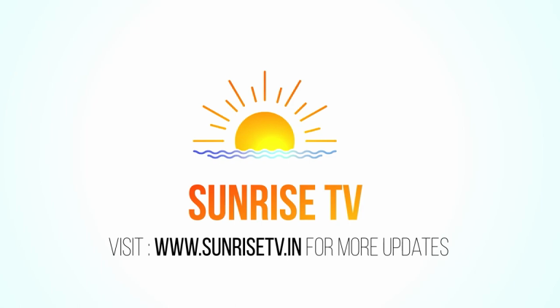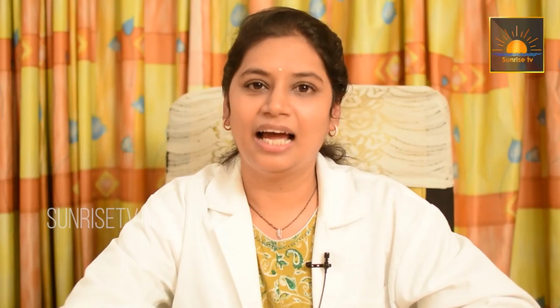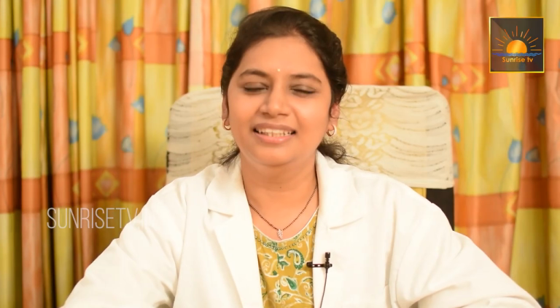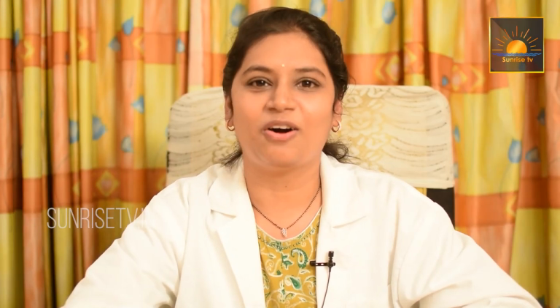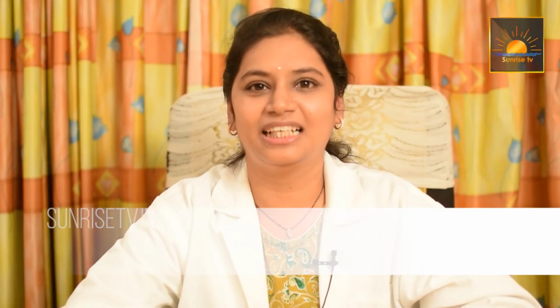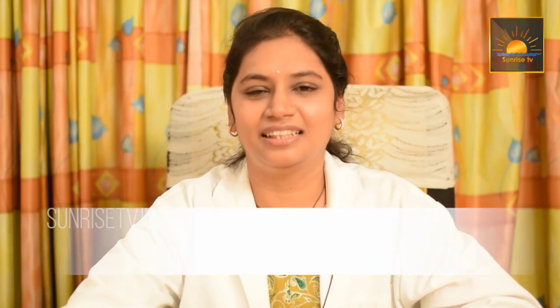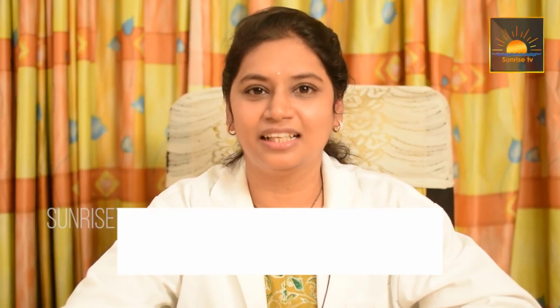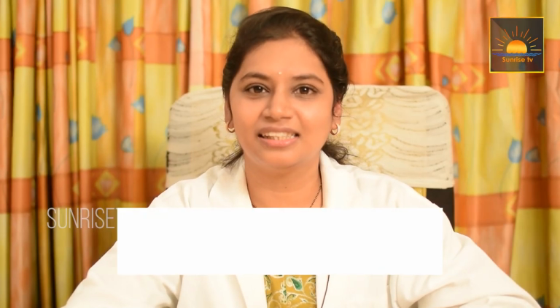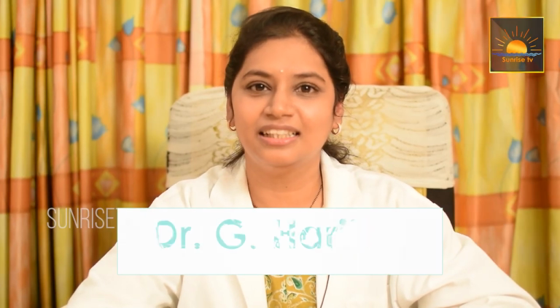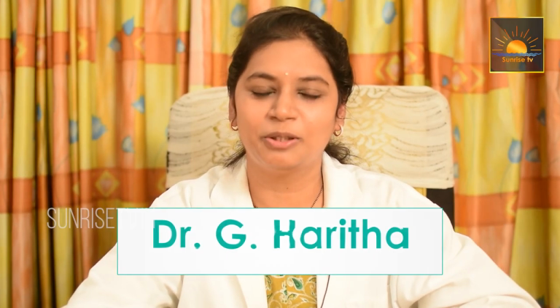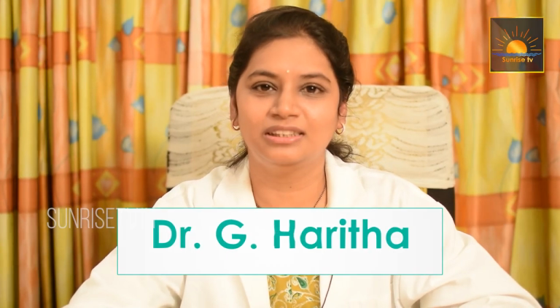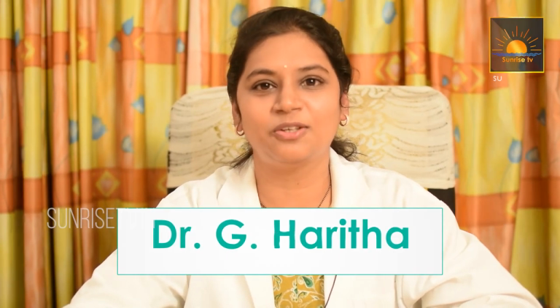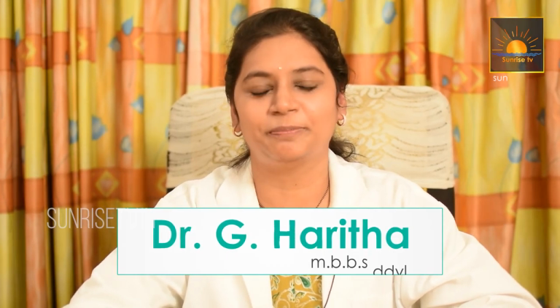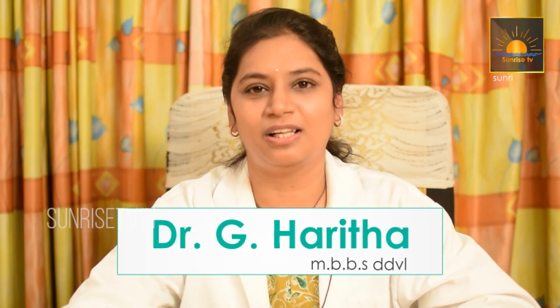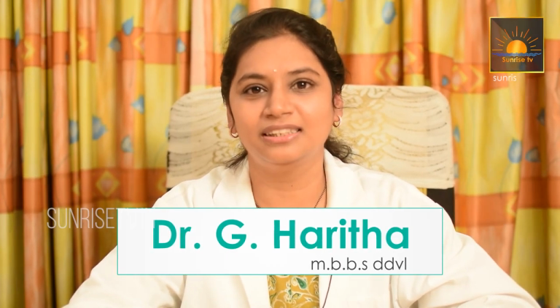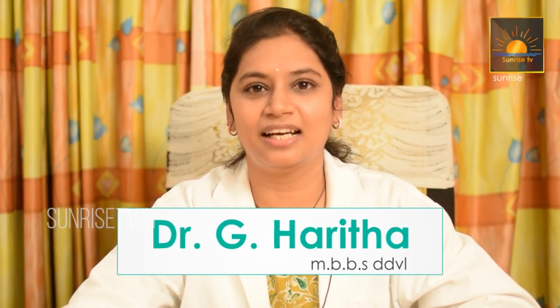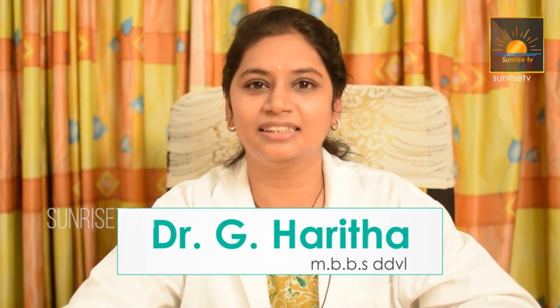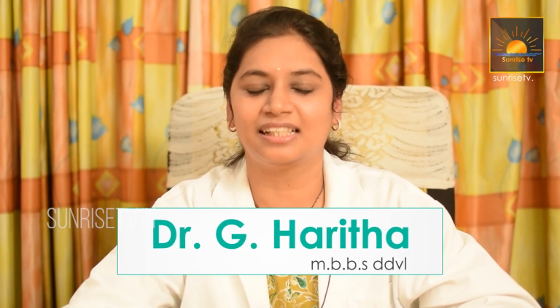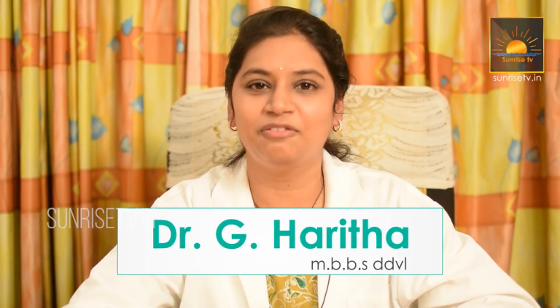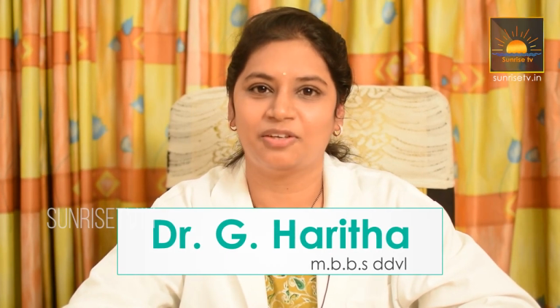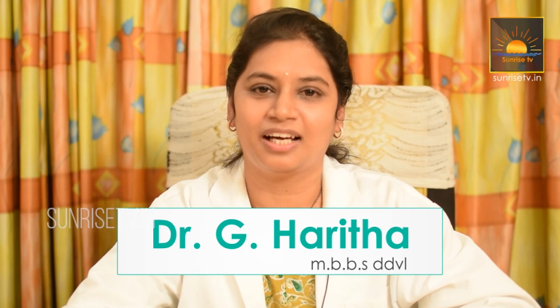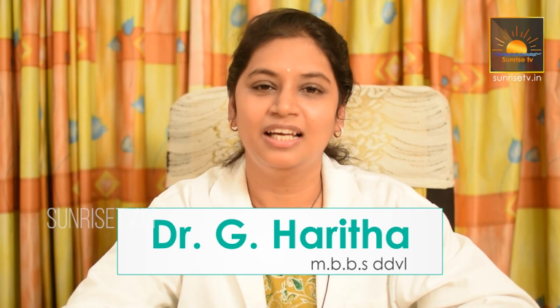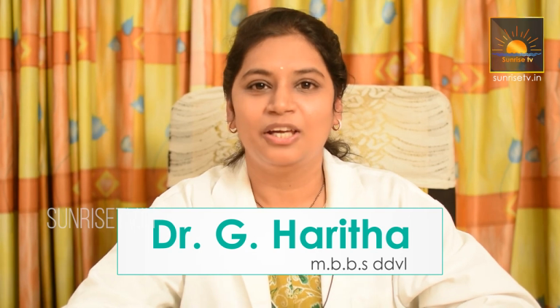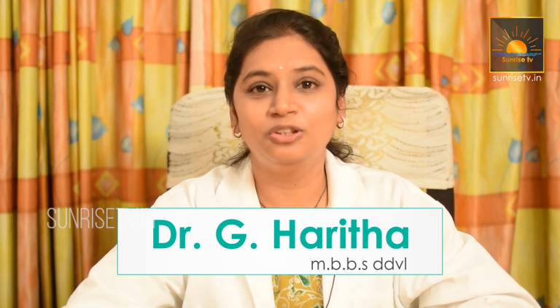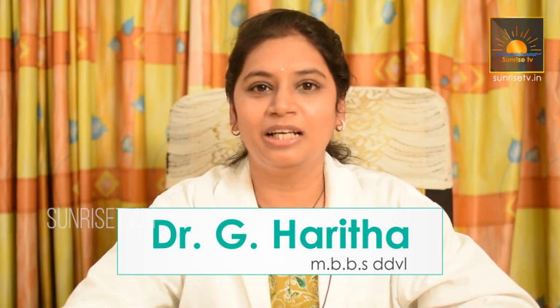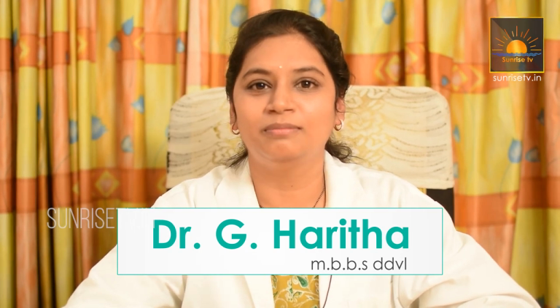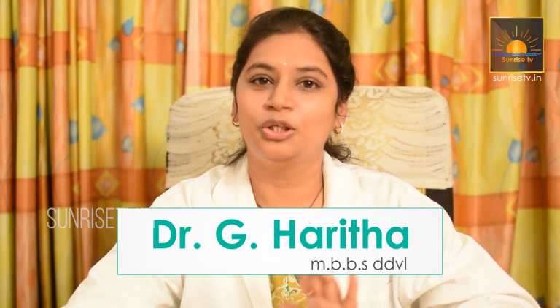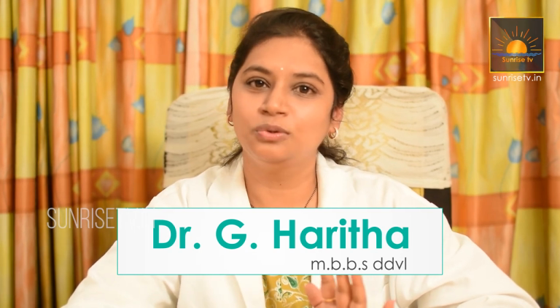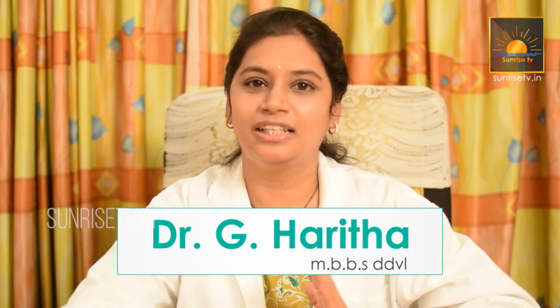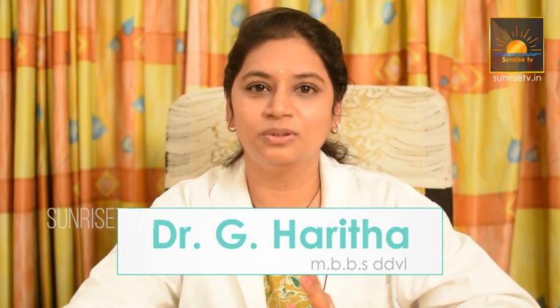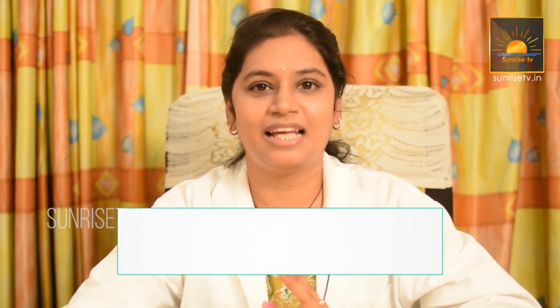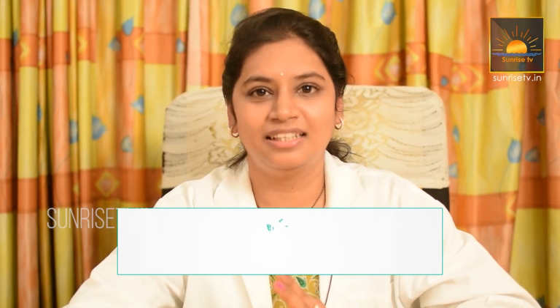Hi, I am Dr. Harita, Consultant Dermatologist and Cosmetologist at Harita Skin Clinic, Vijaywada. Today we are going to discuss the do's and don'ts in acne.